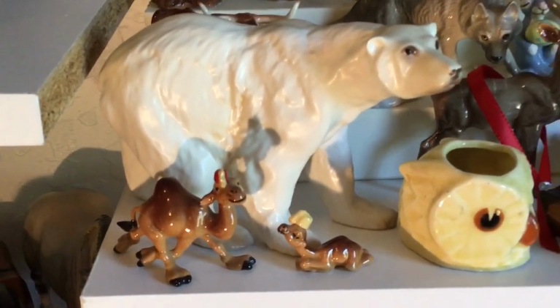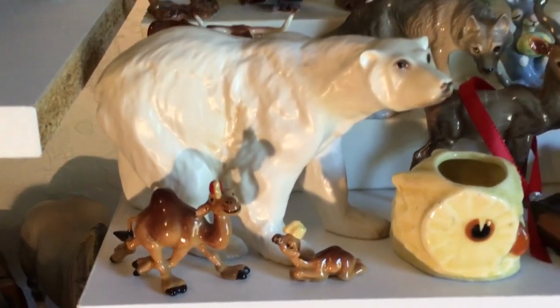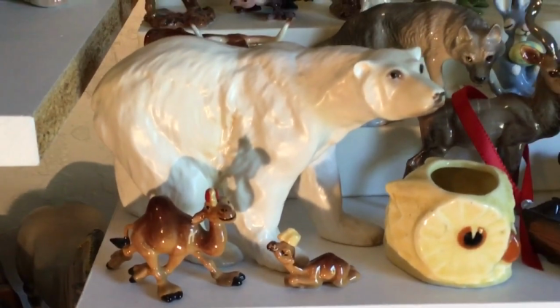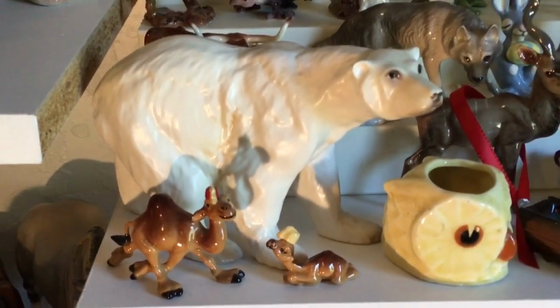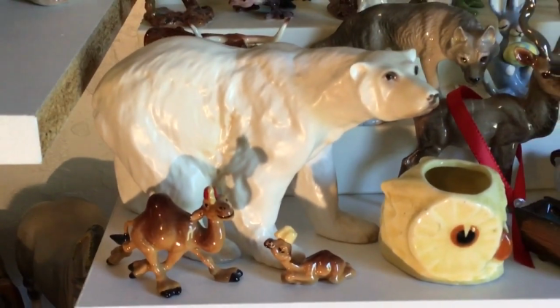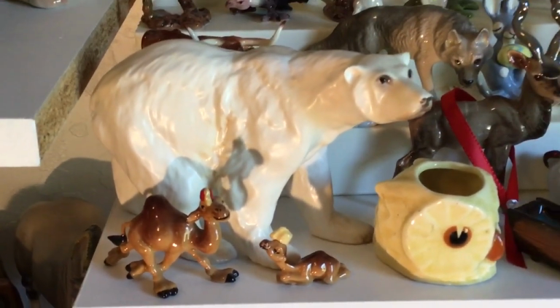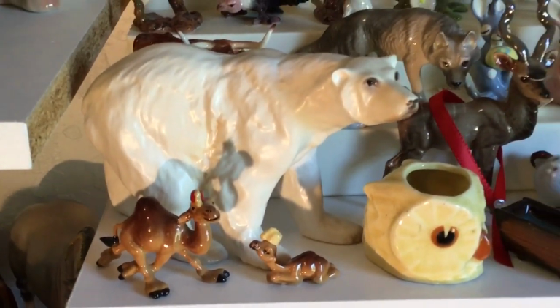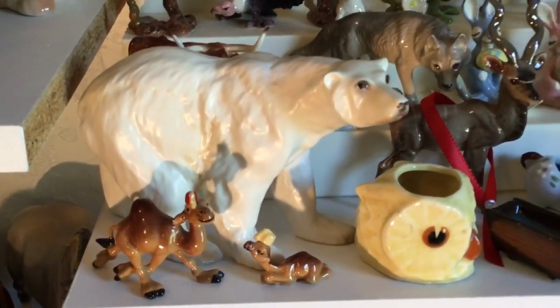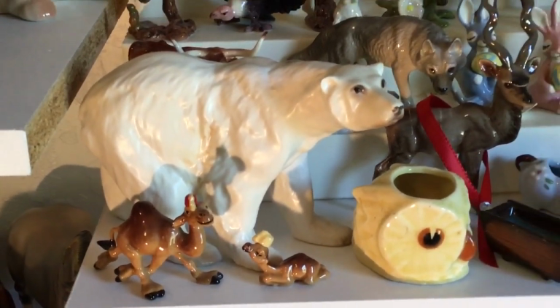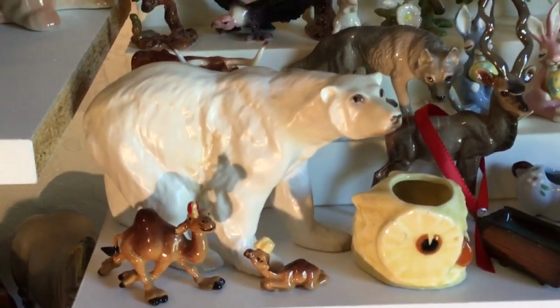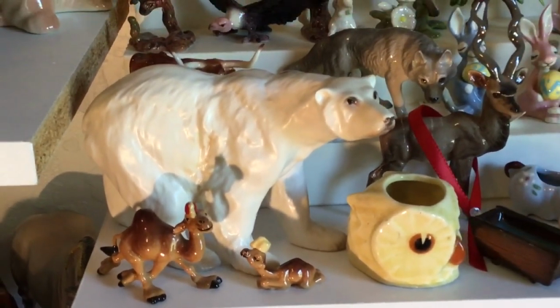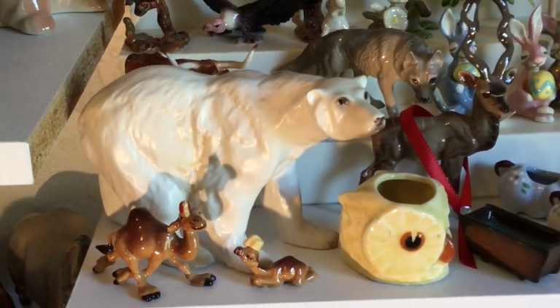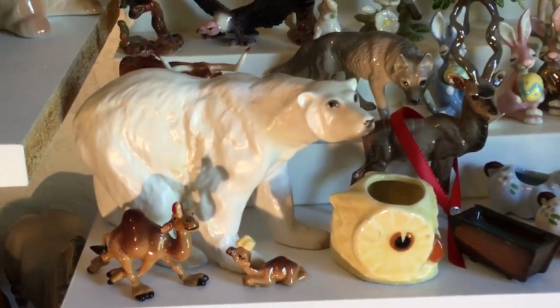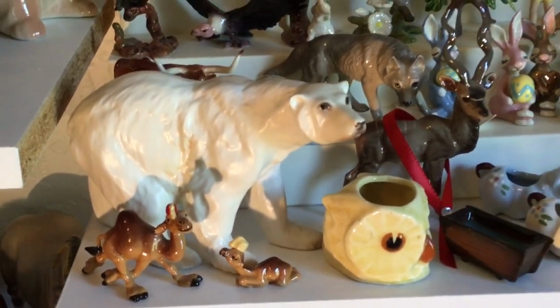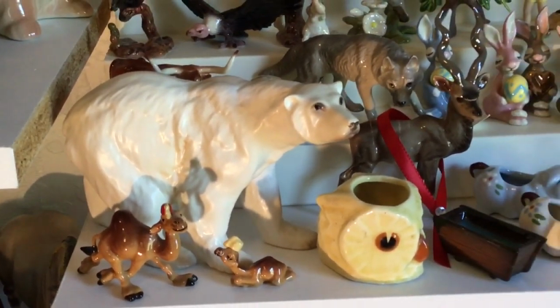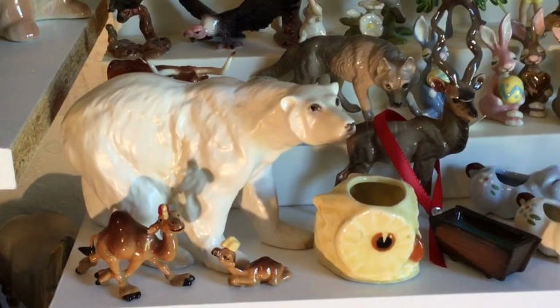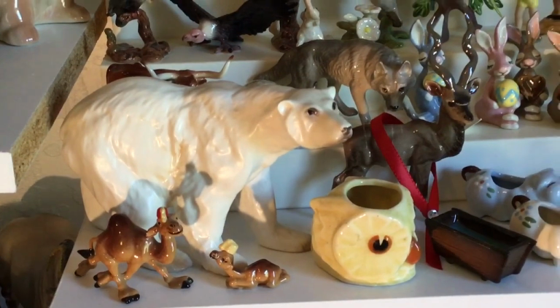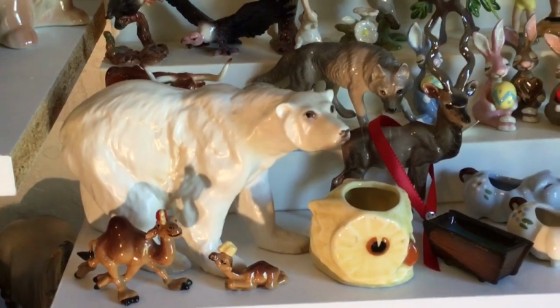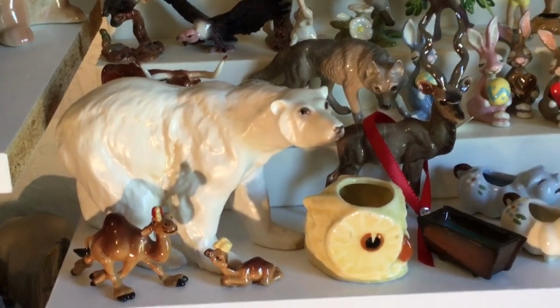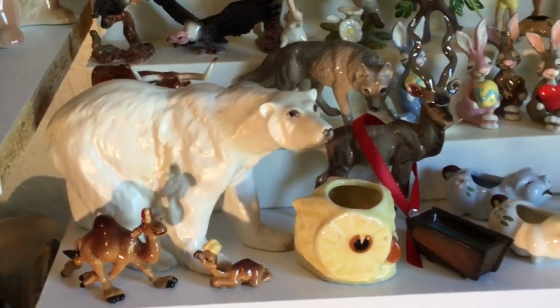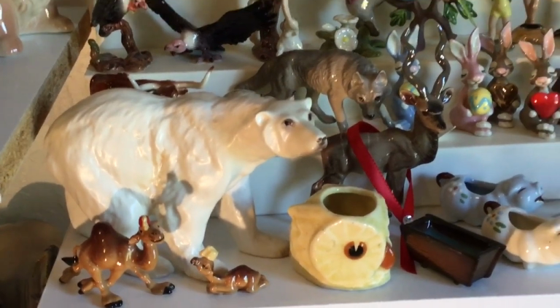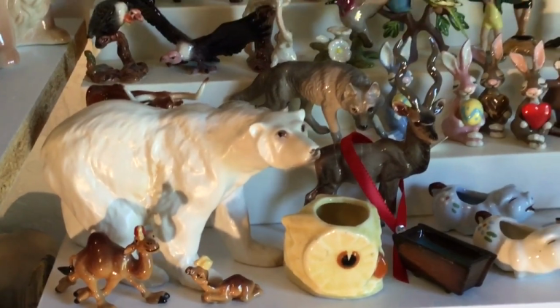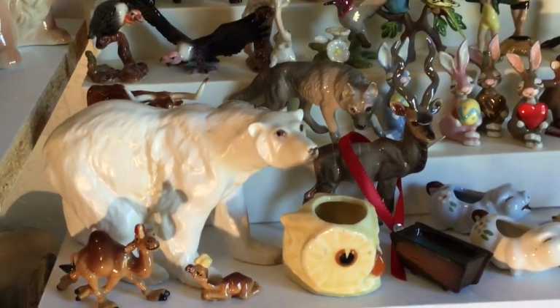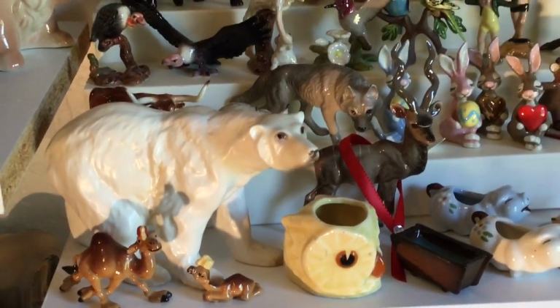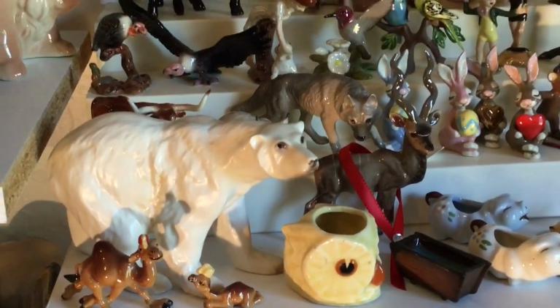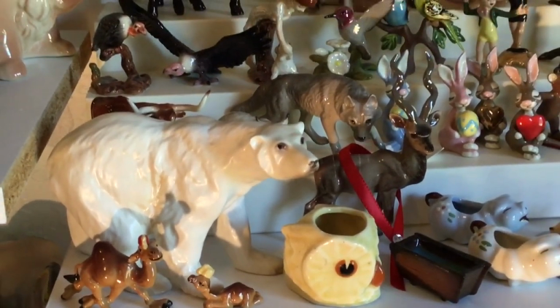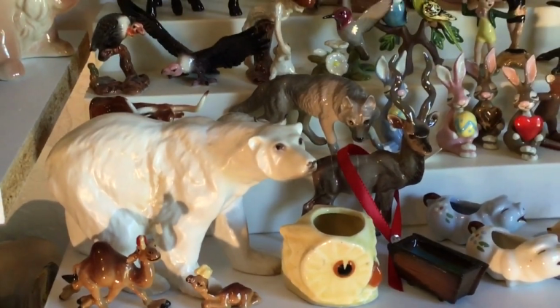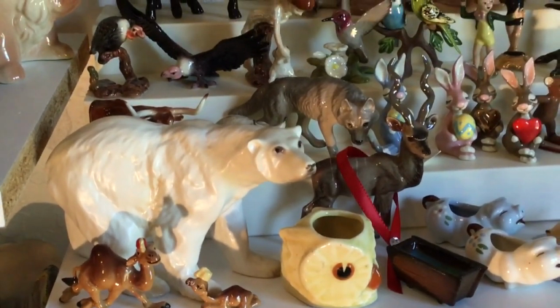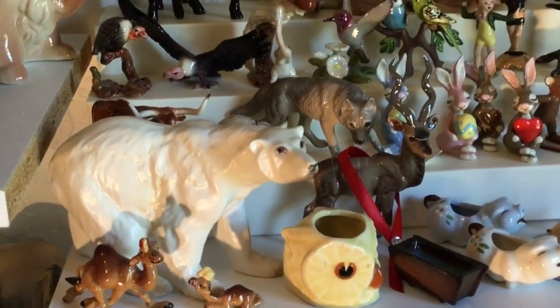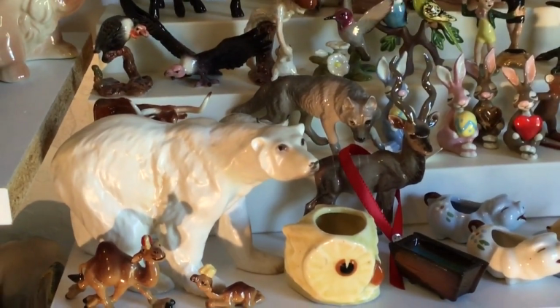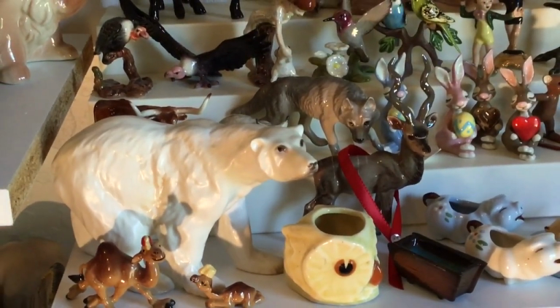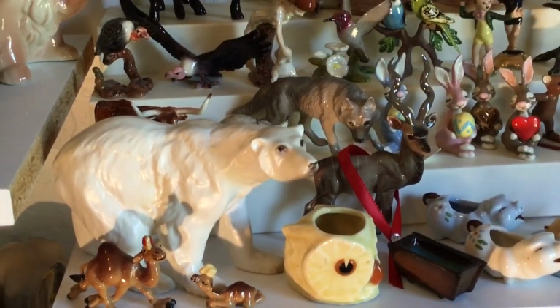A lot of these pieces you can find in many different variations over the years. That was pretty quick, but hope you enjoyed and we'll have some more china next week.